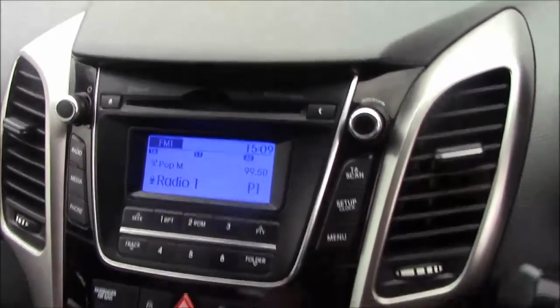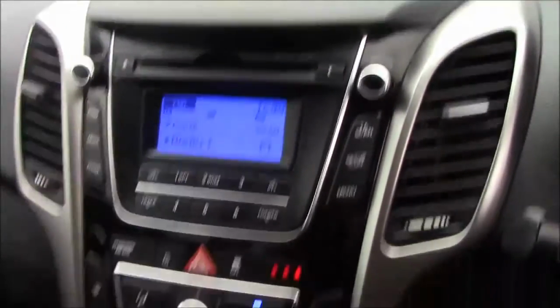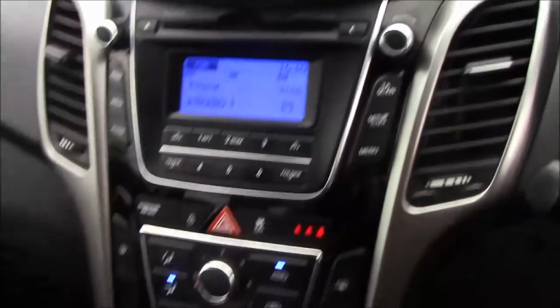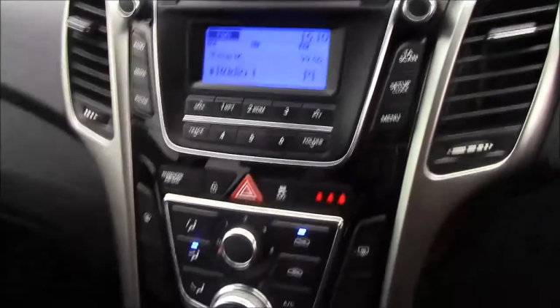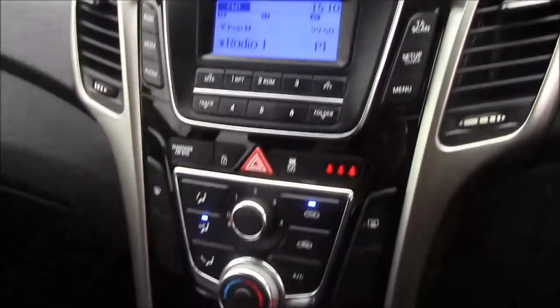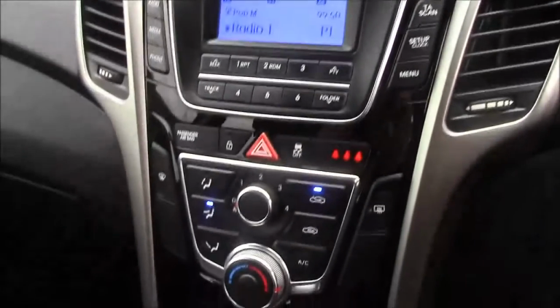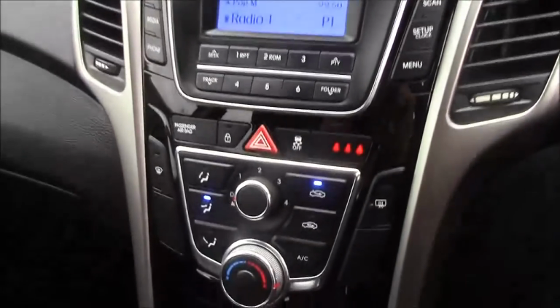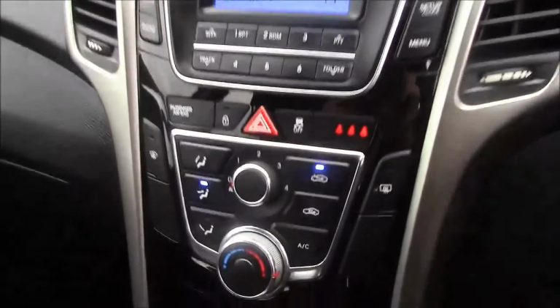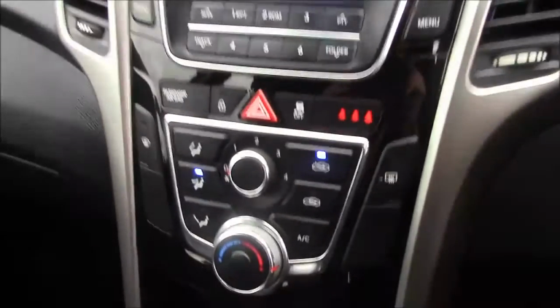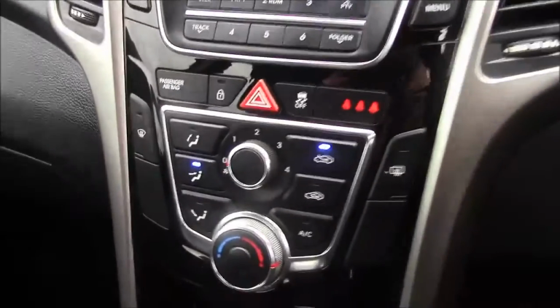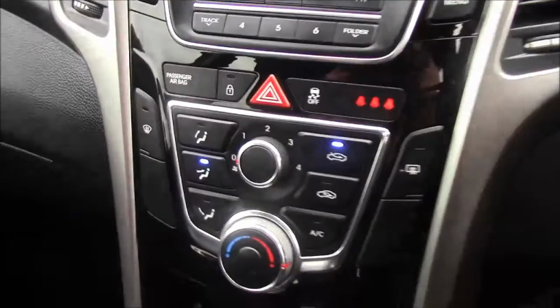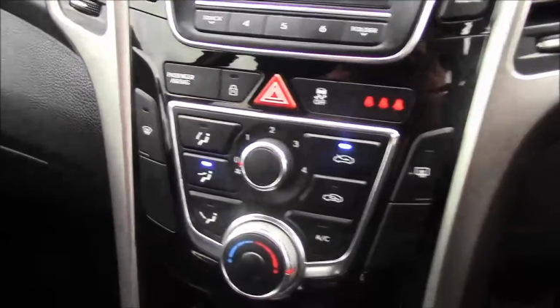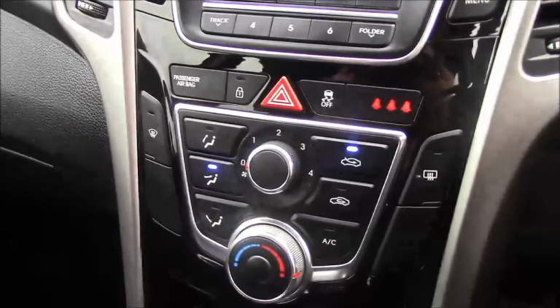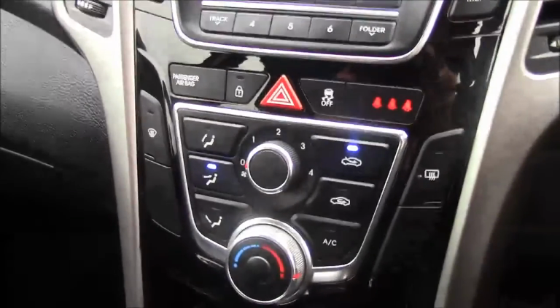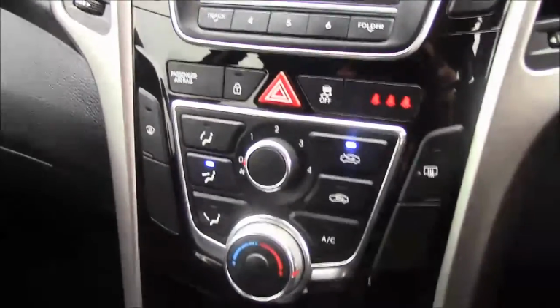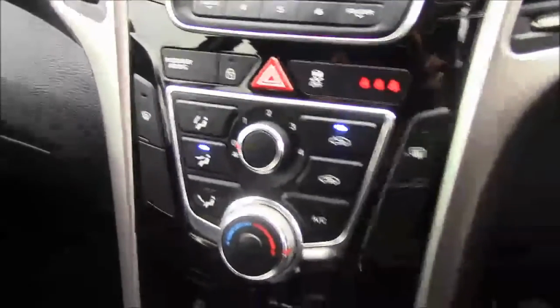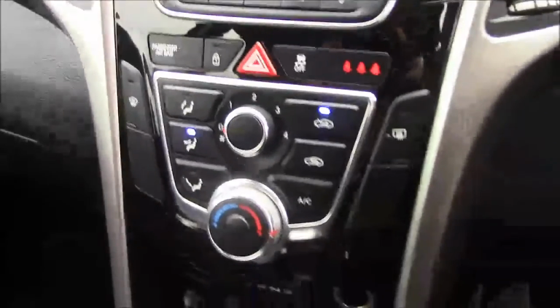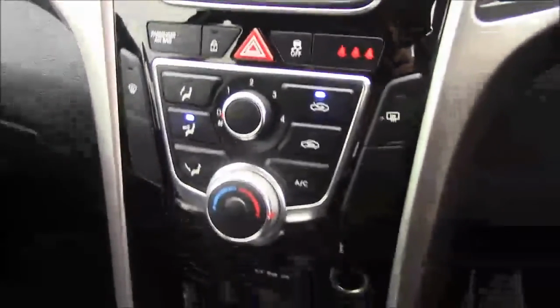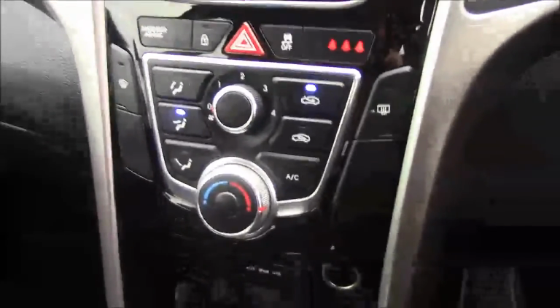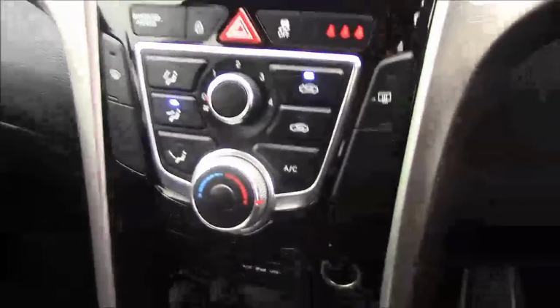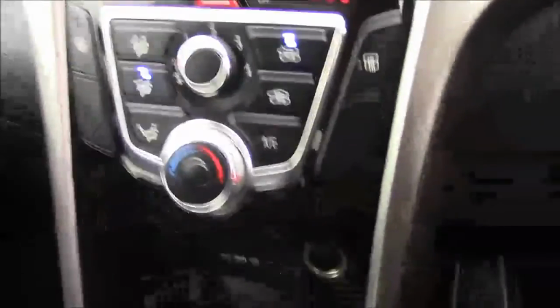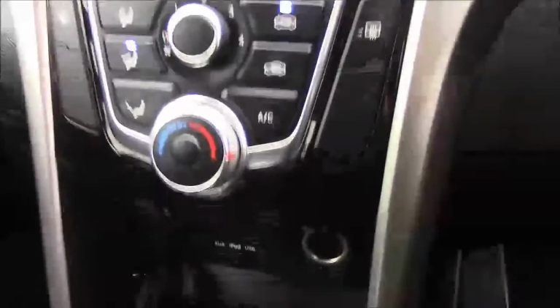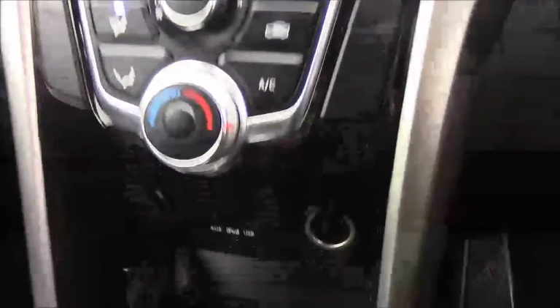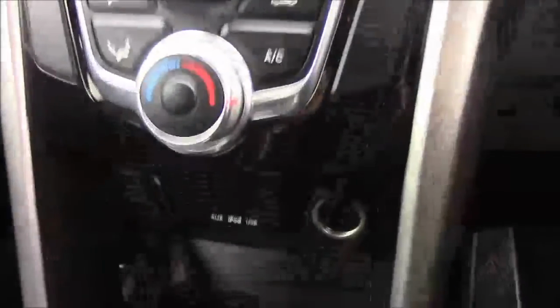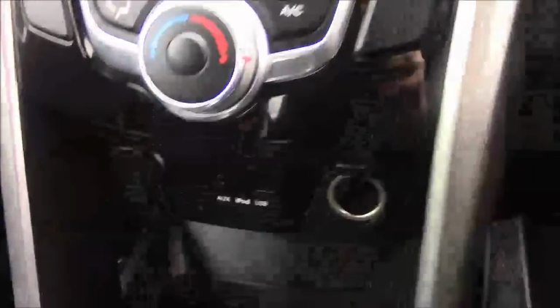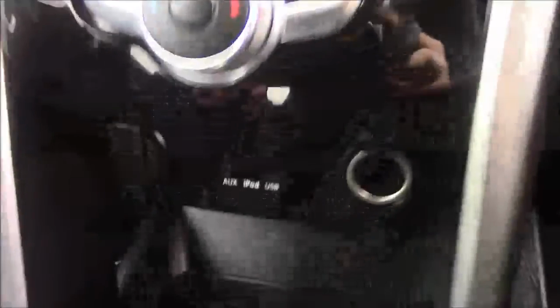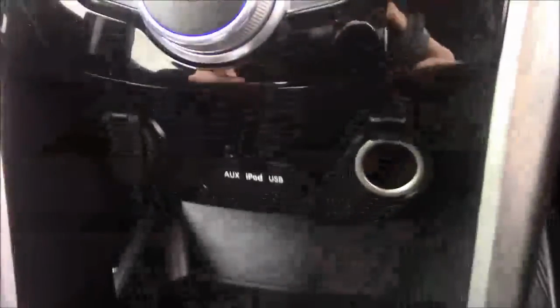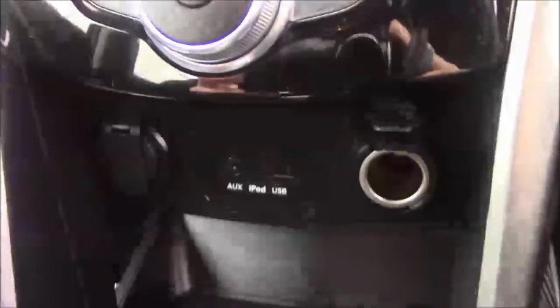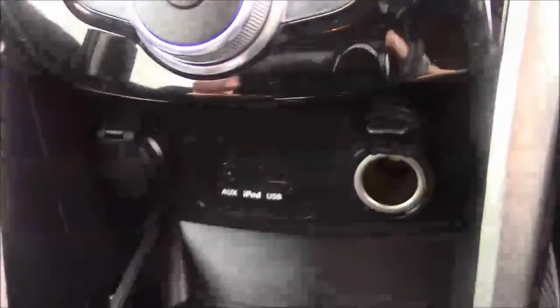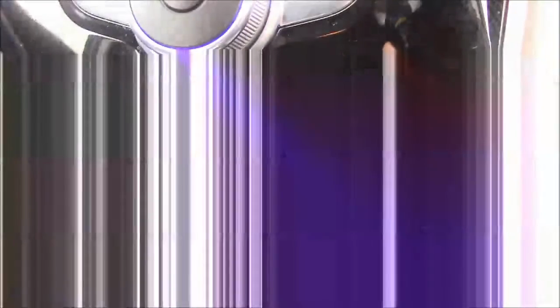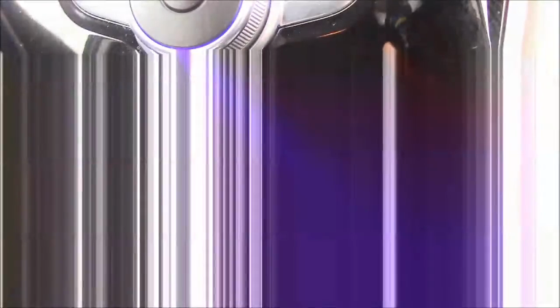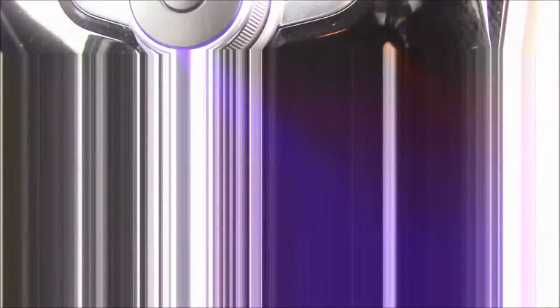Moving down, you'll find your various climate control settings, and just below that you'll find your various power outlets such as your auxiliary port.